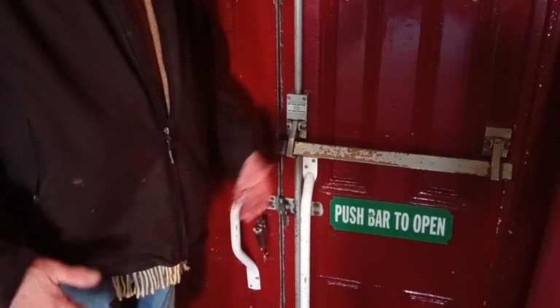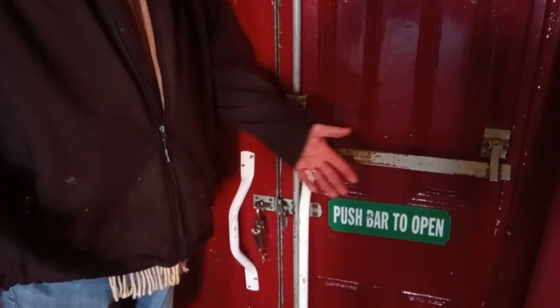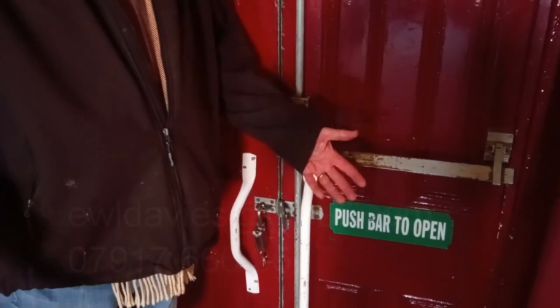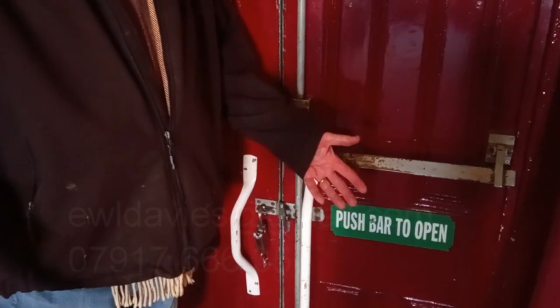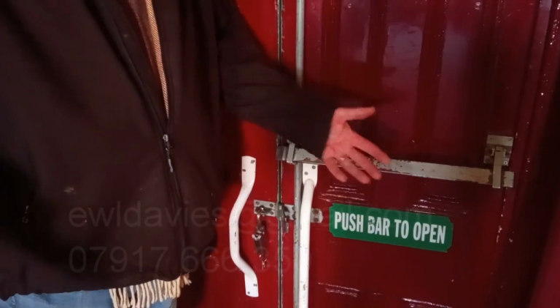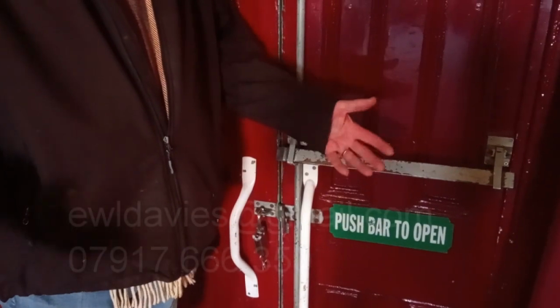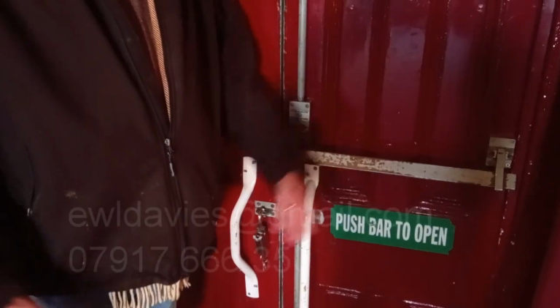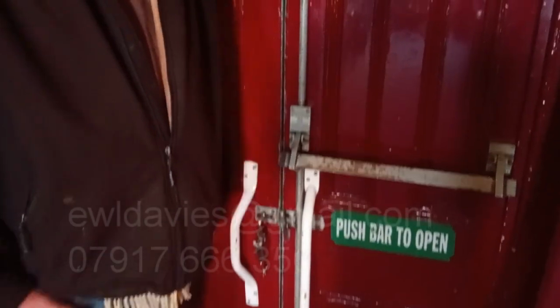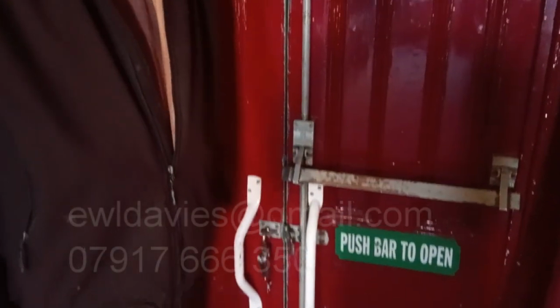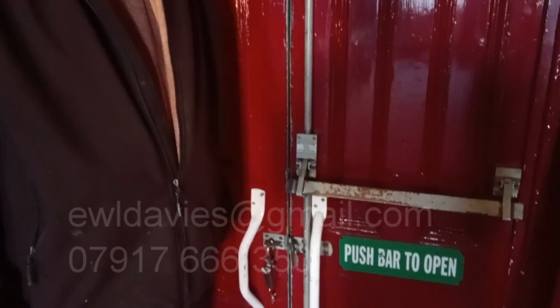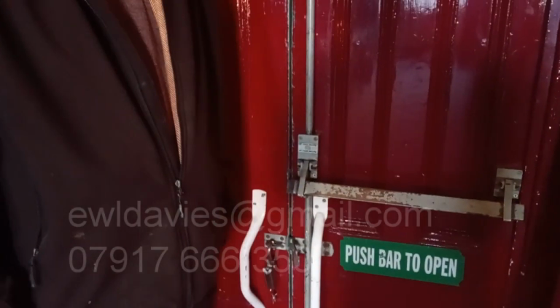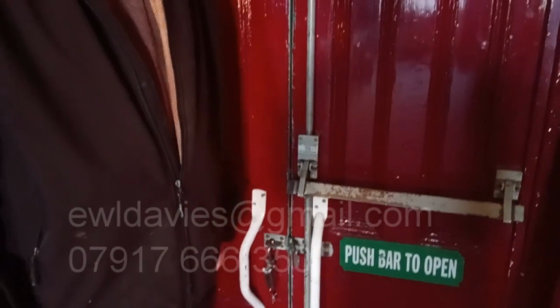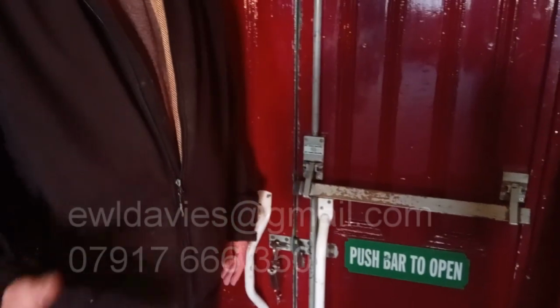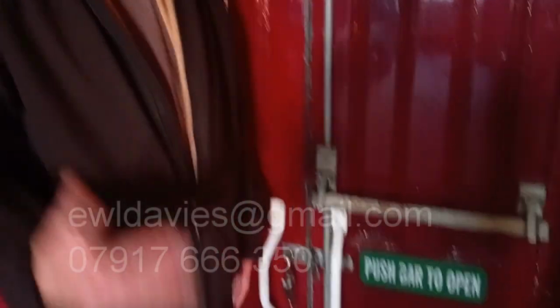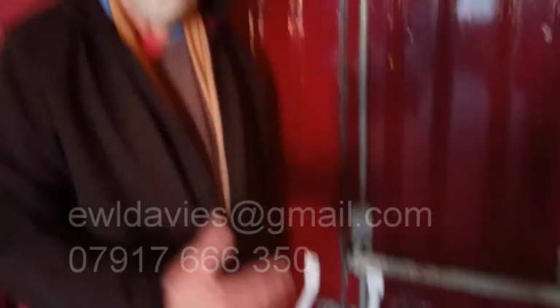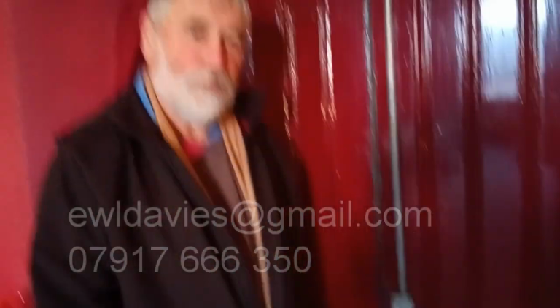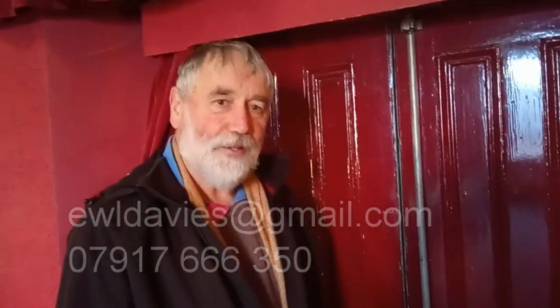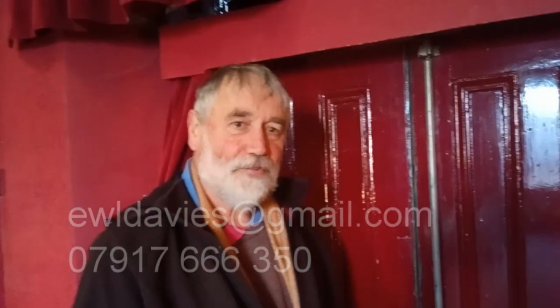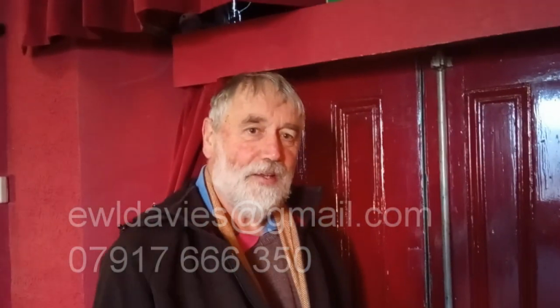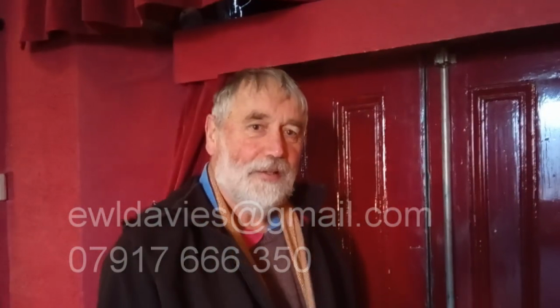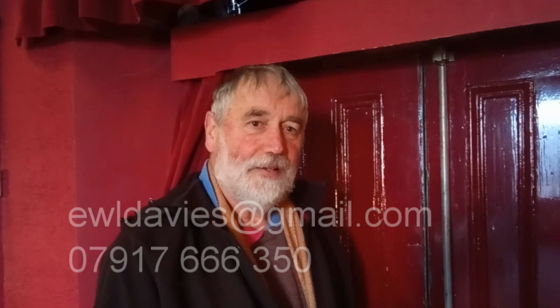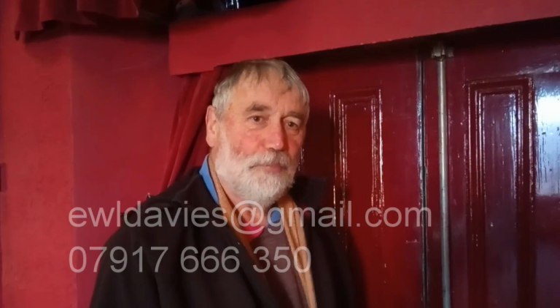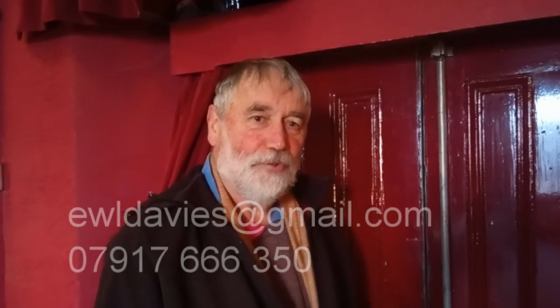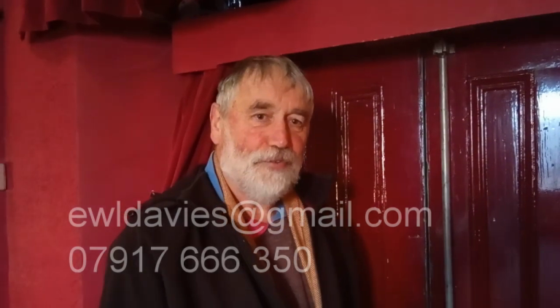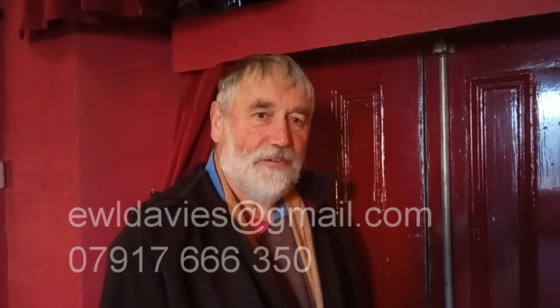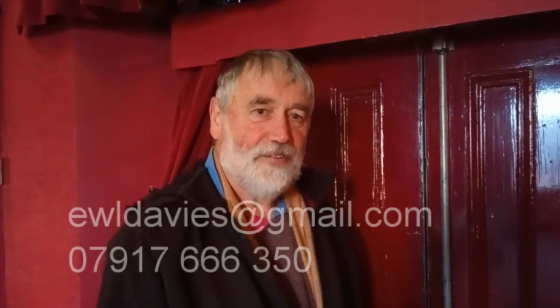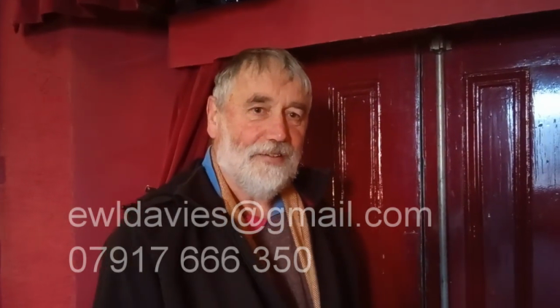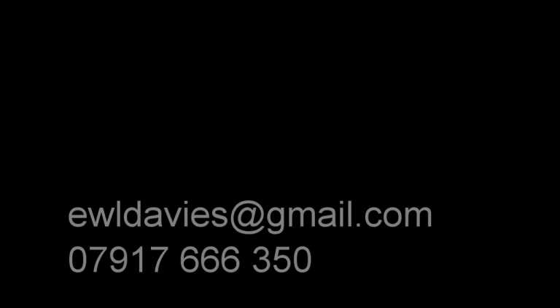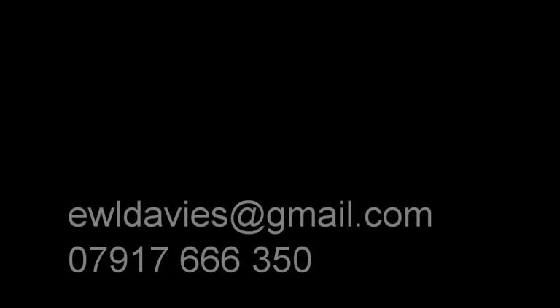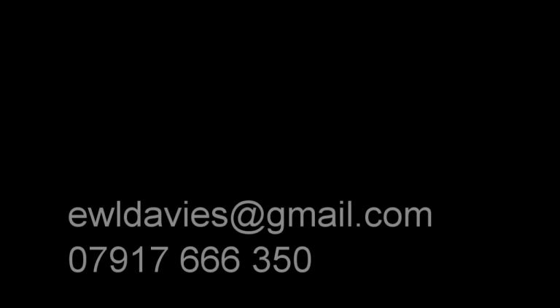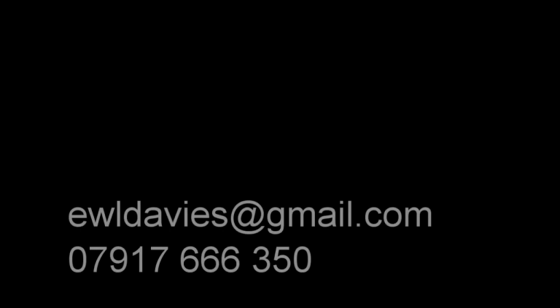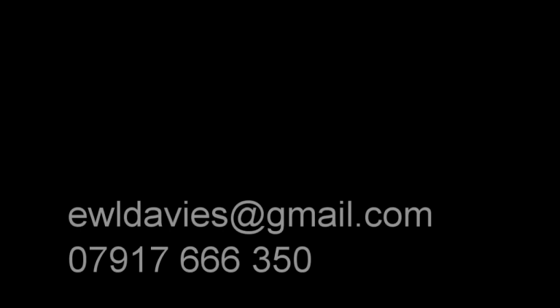Any questions, don't hesitate to get in touch at any time. But that is the way to open and close the double doors fire exit. Thank you very much.